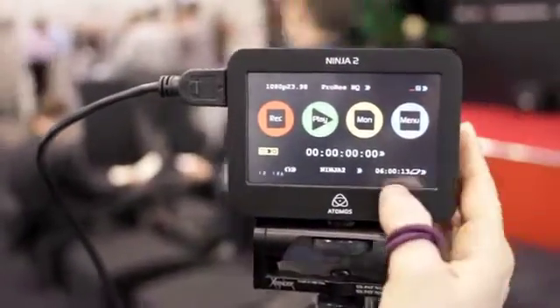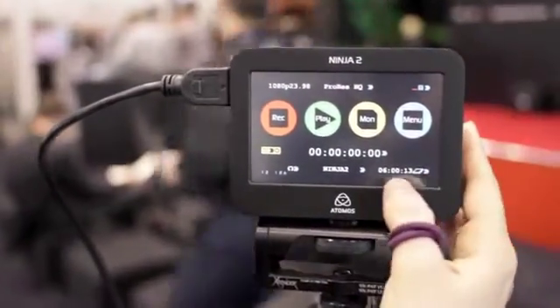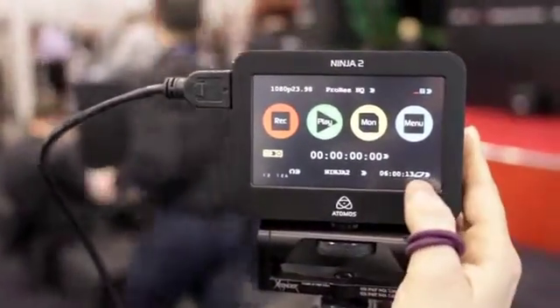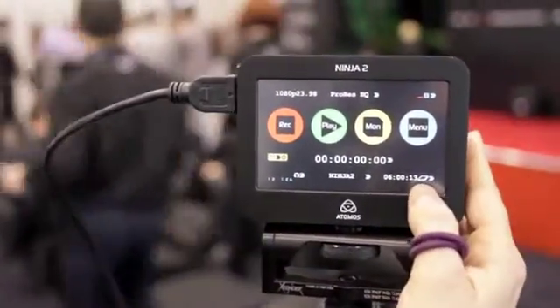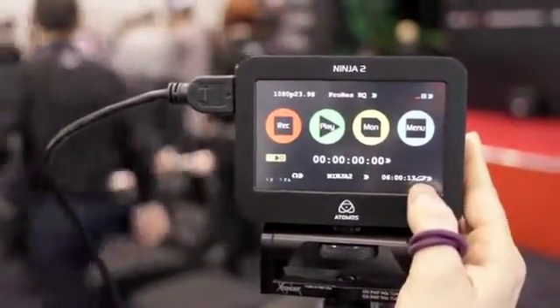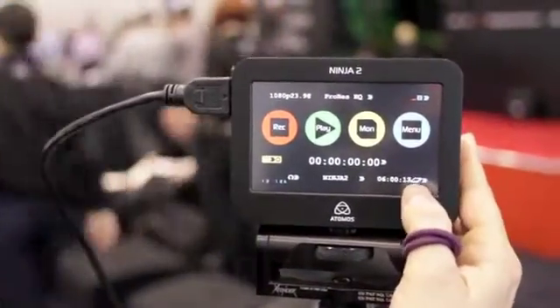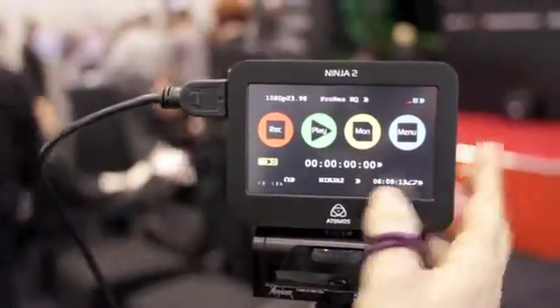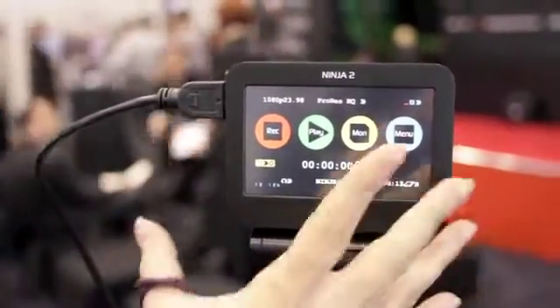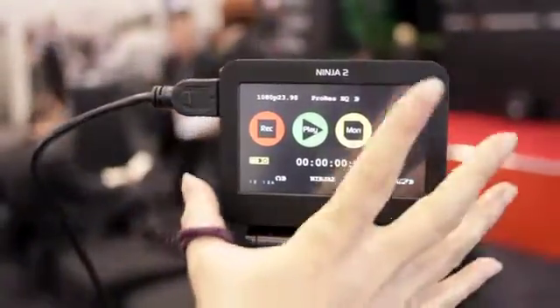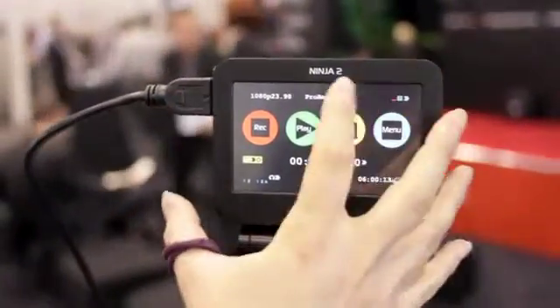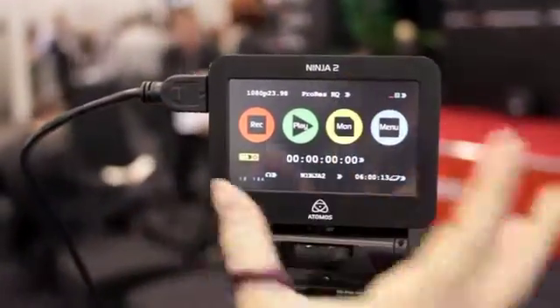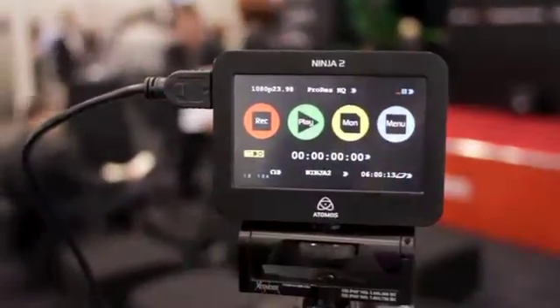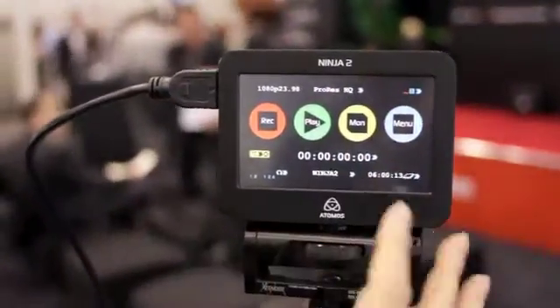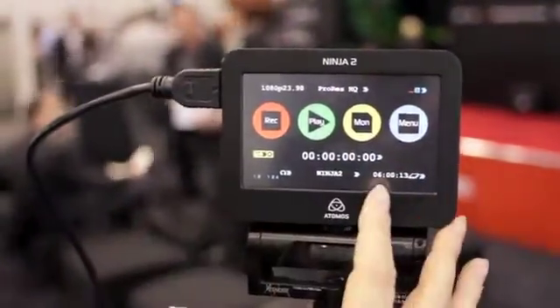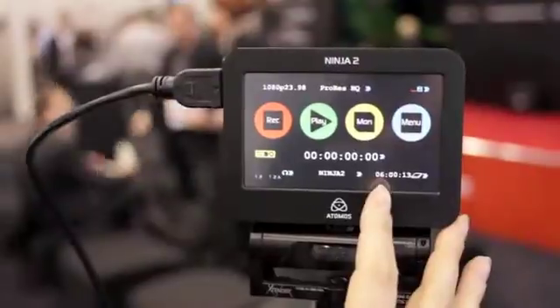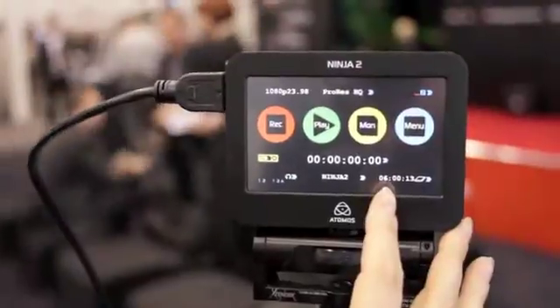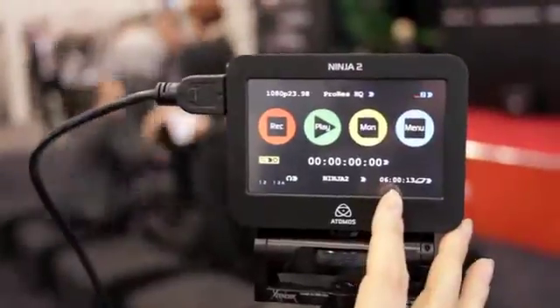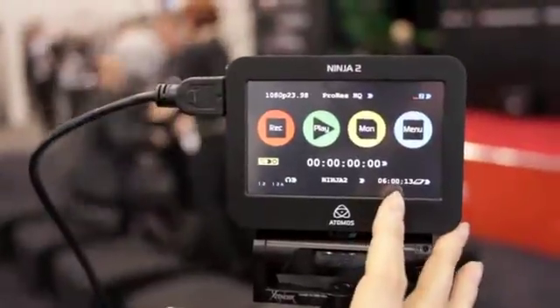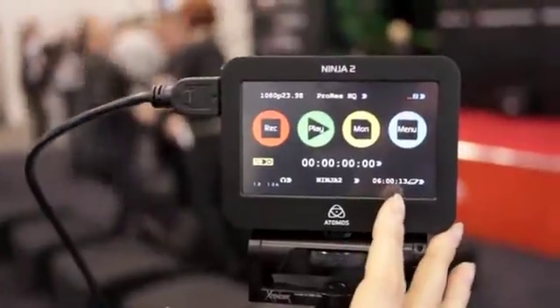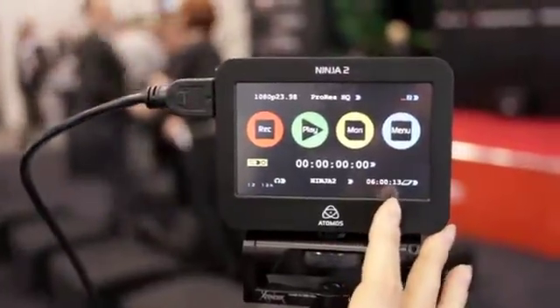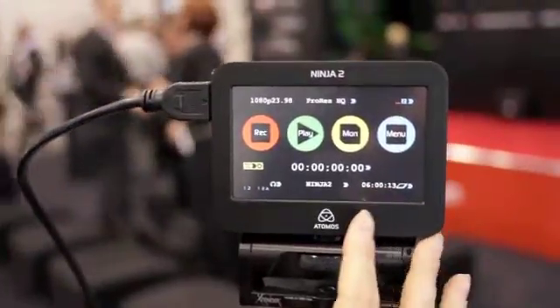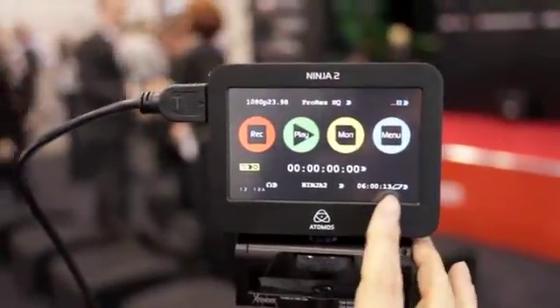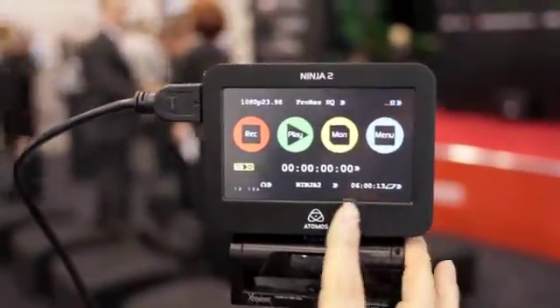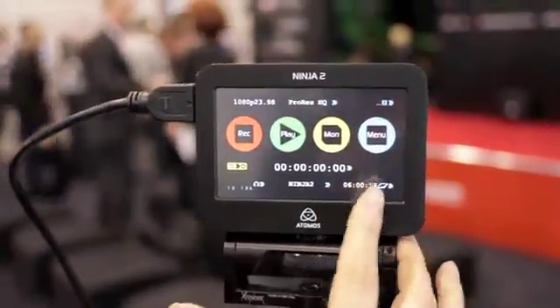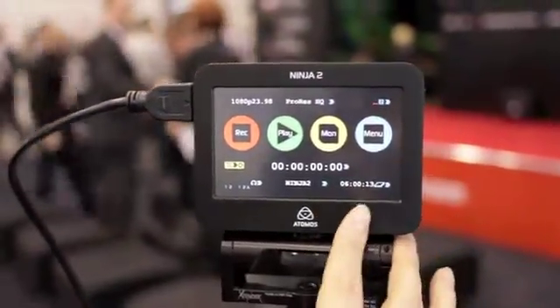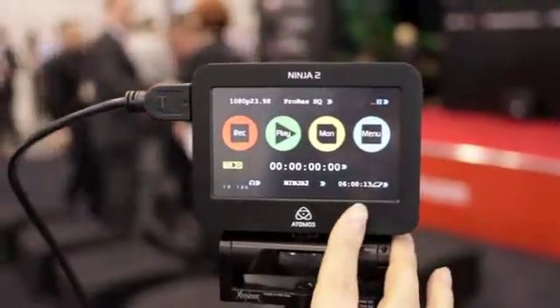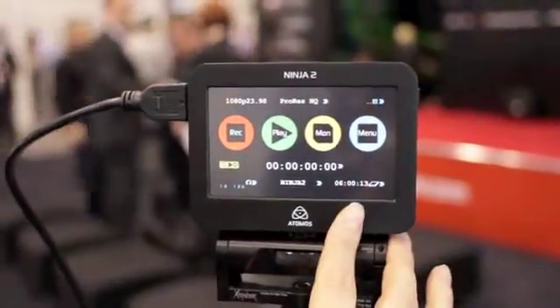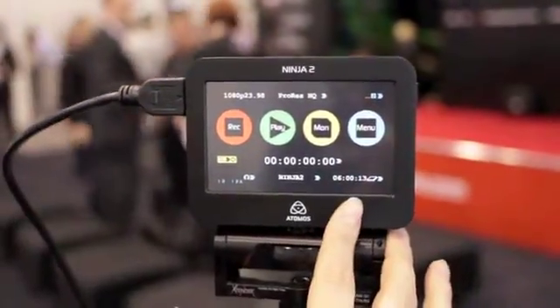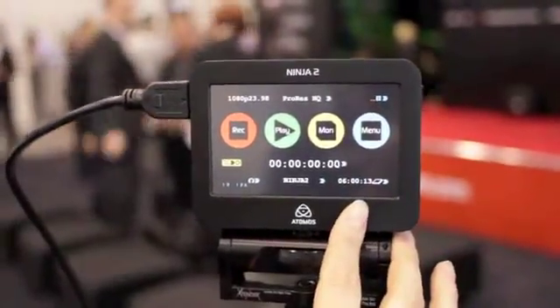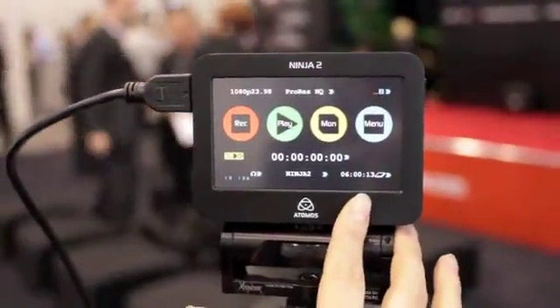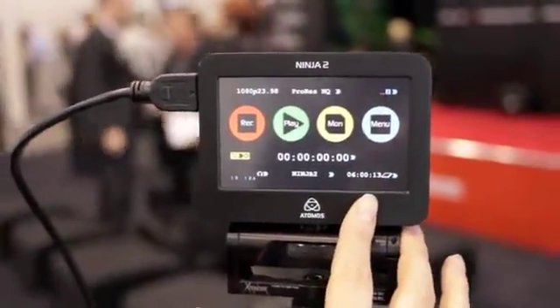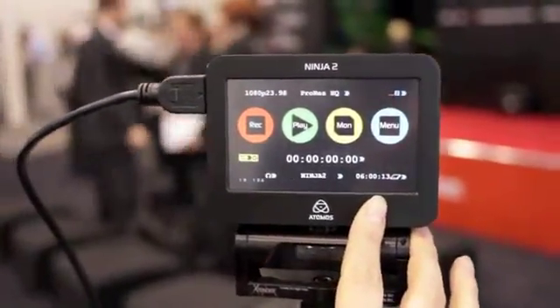At the moment we're using HQ mode with a 500GB hard drive, and we're going to get about 6 hours of HQ recording on here.